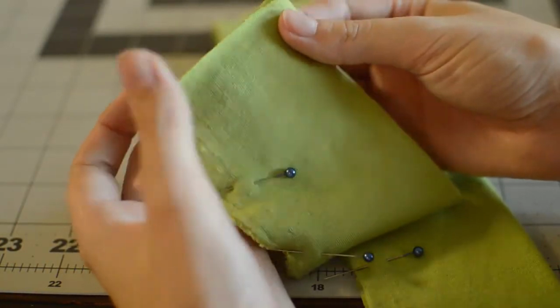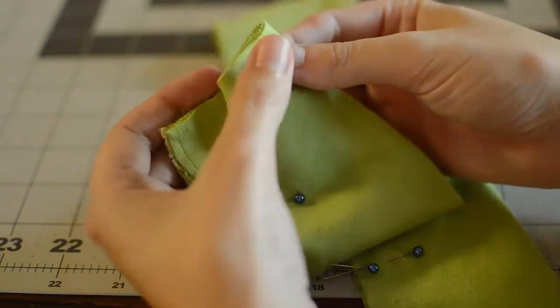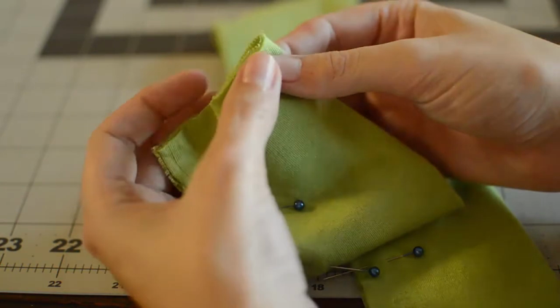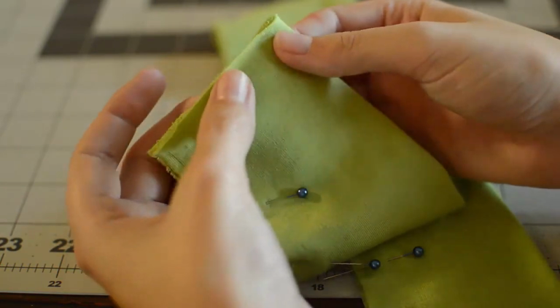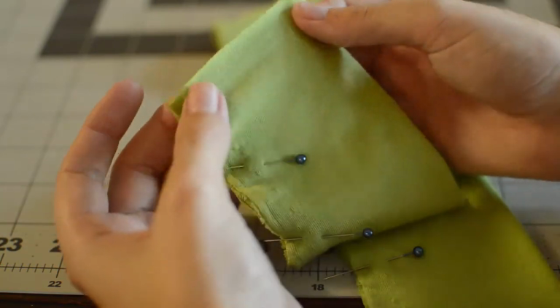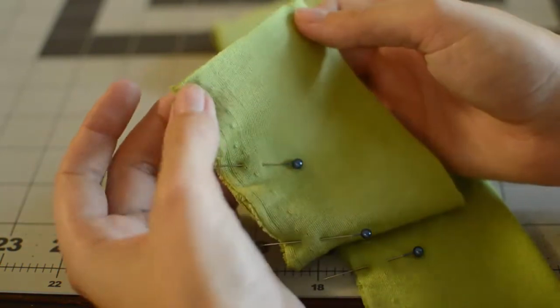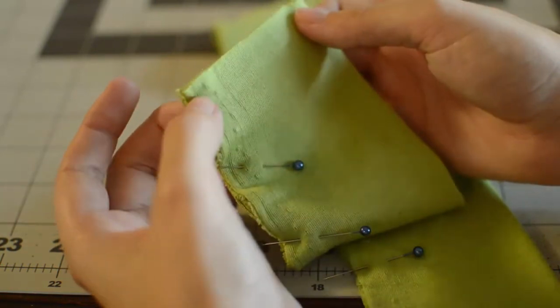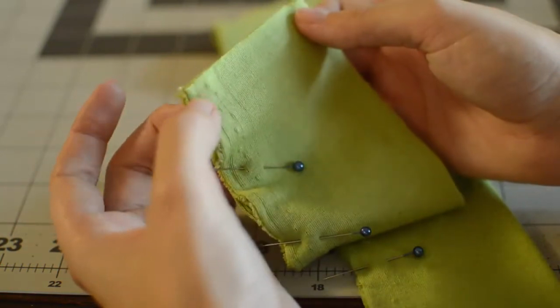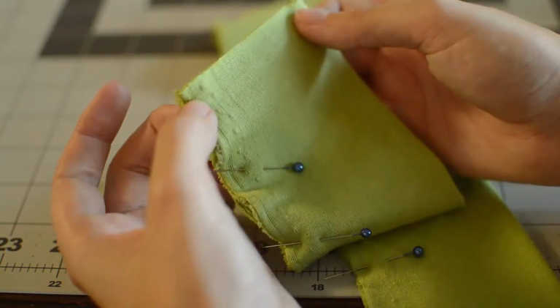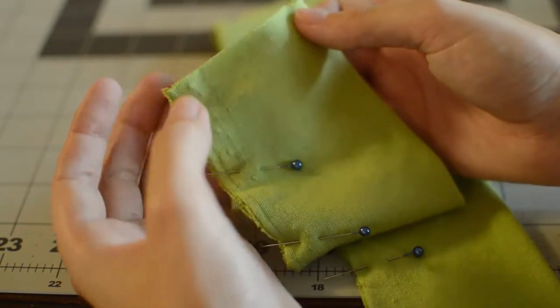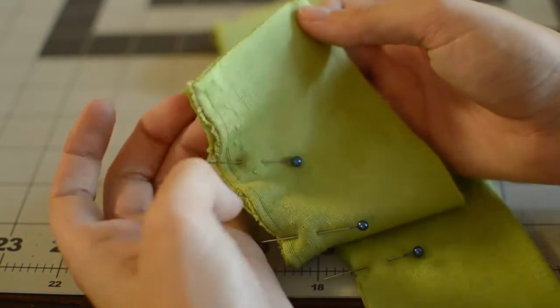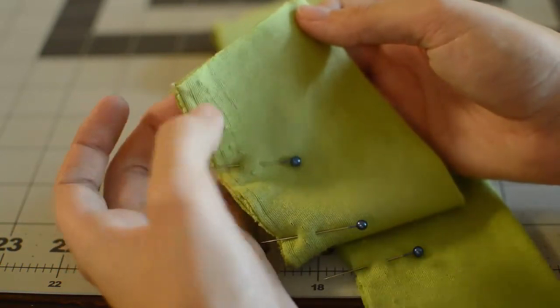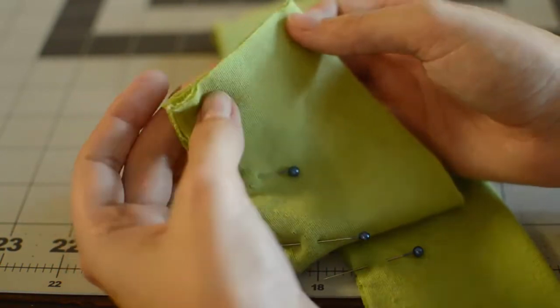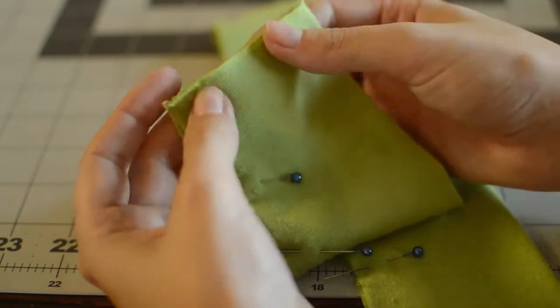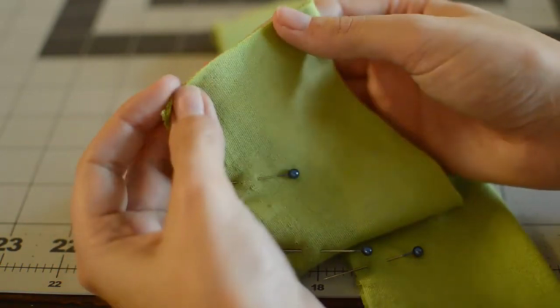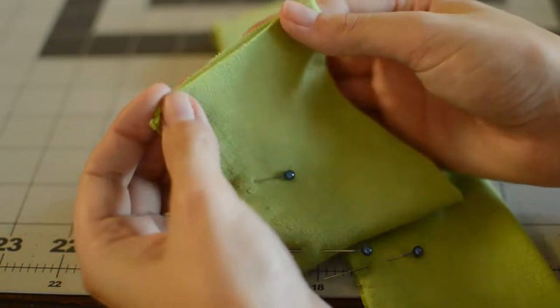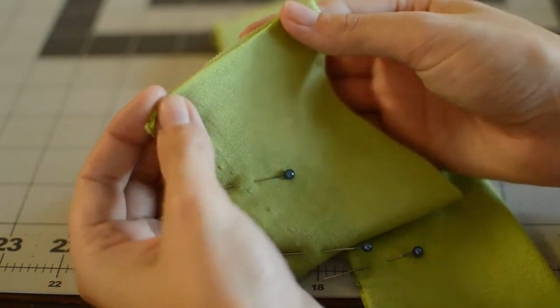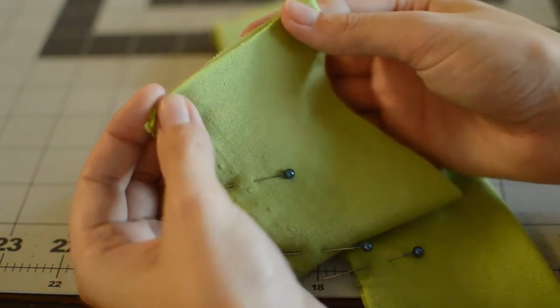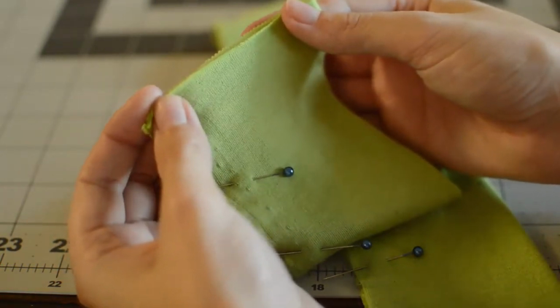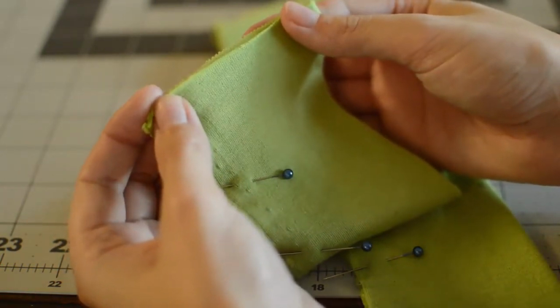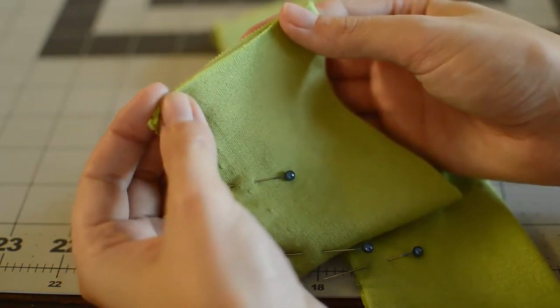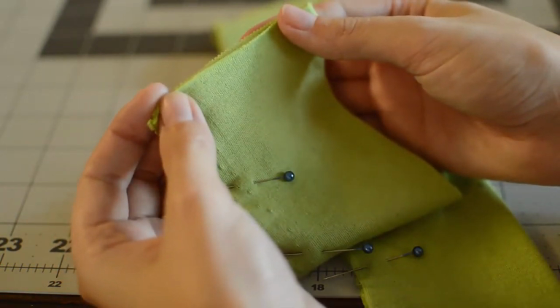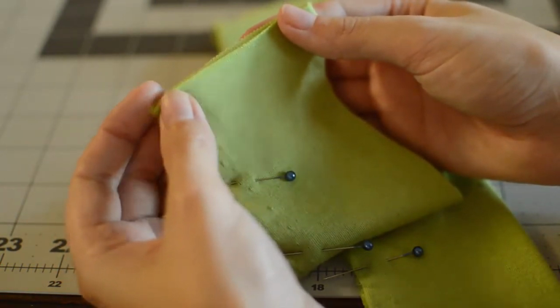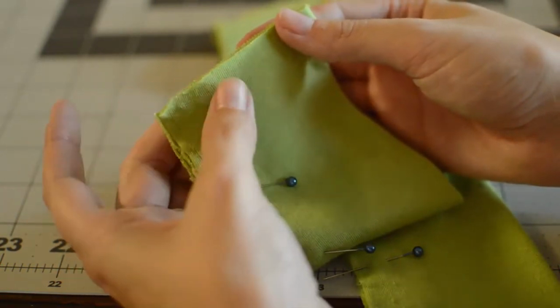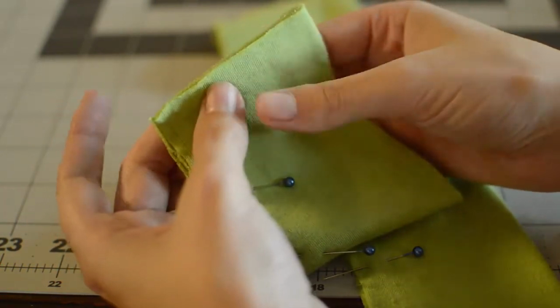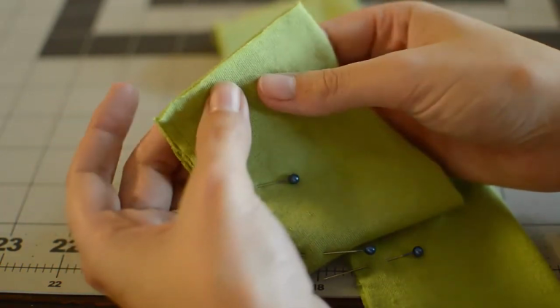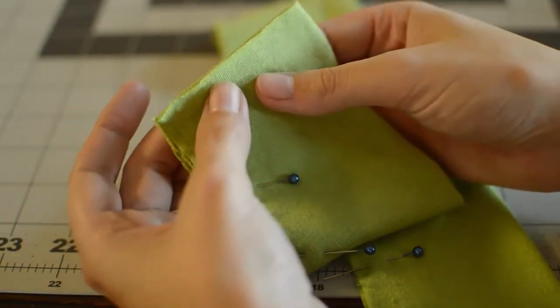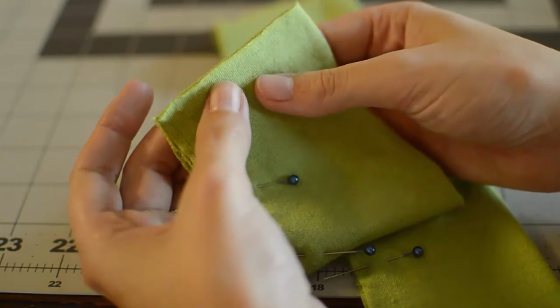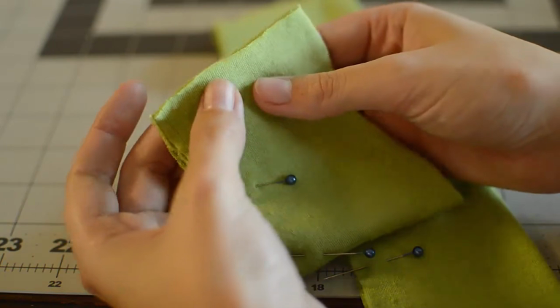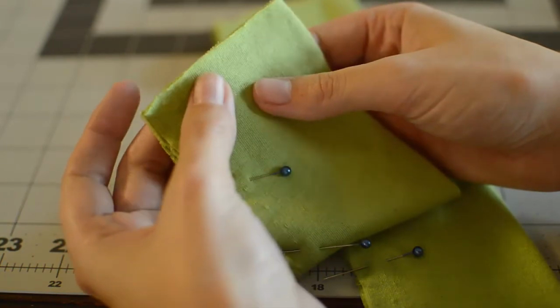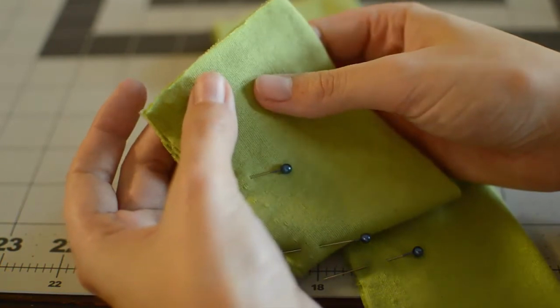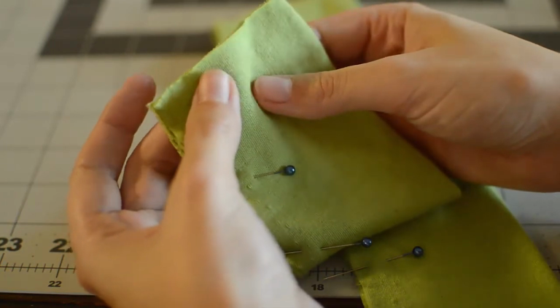After you've pinned all of your work, you're going to start sewing at one end all the way down, making sure to leave the ends open for stuffing.